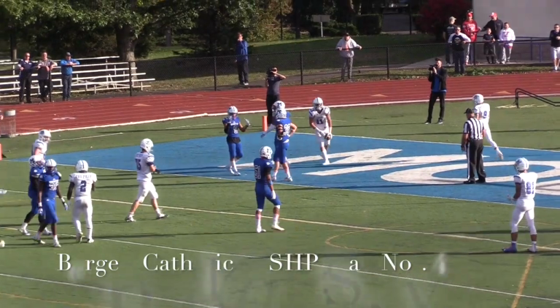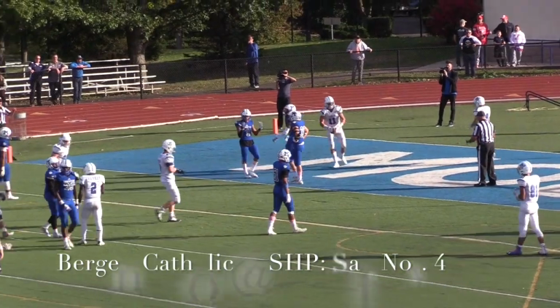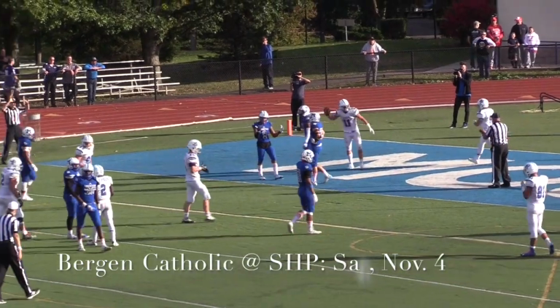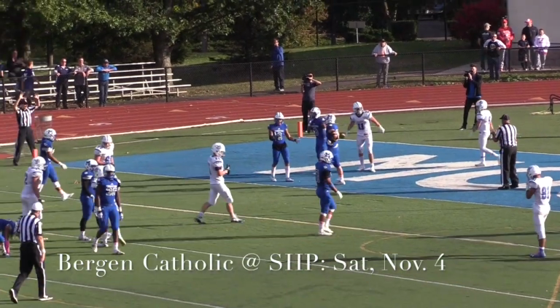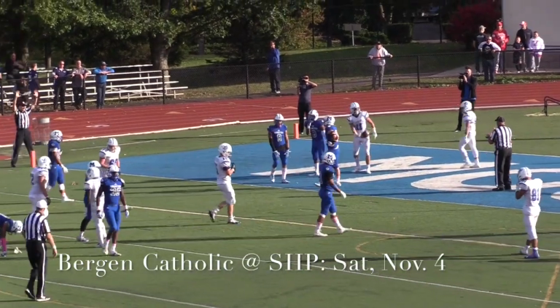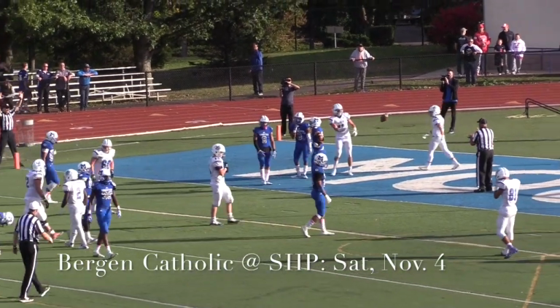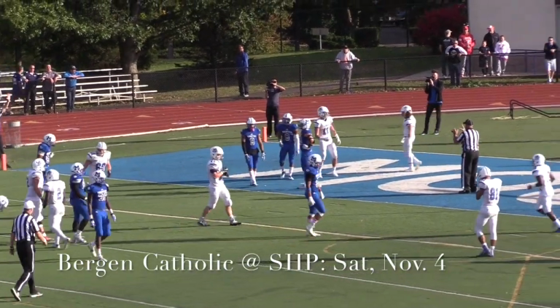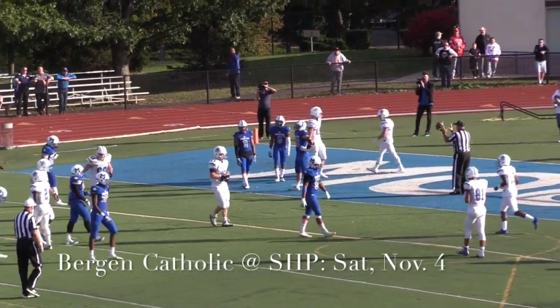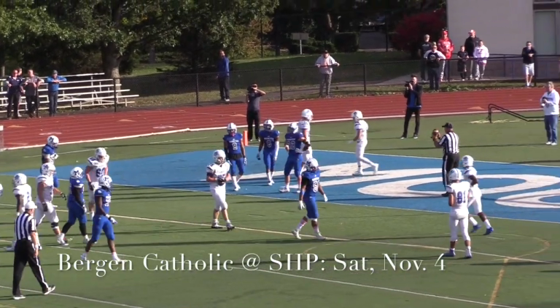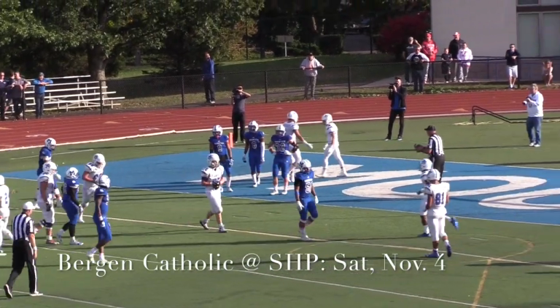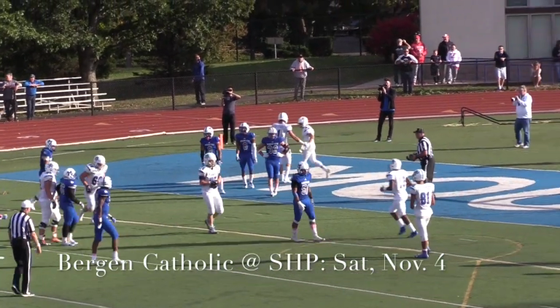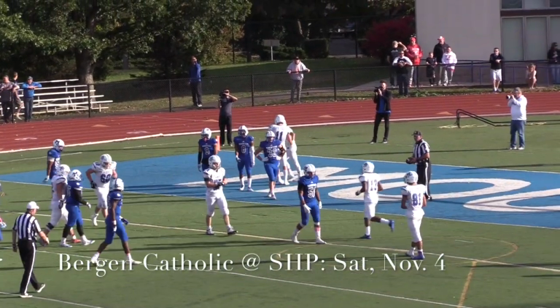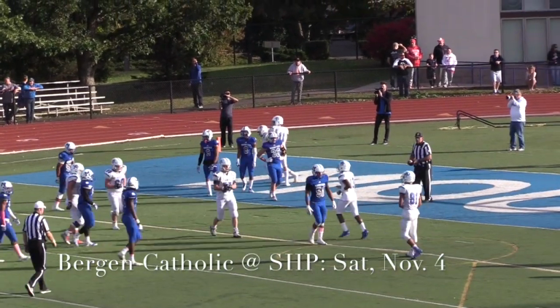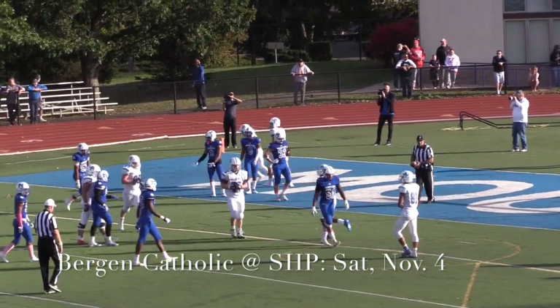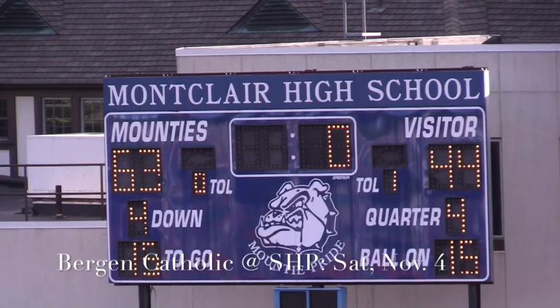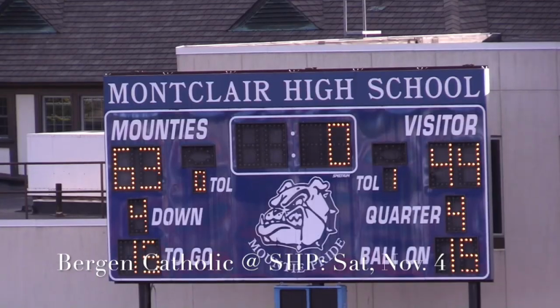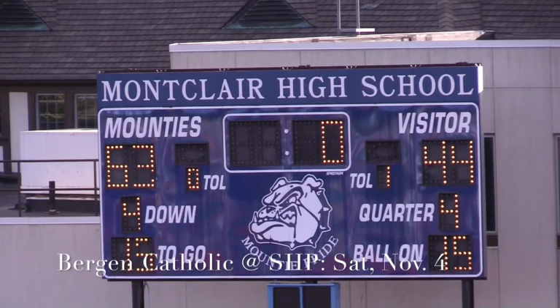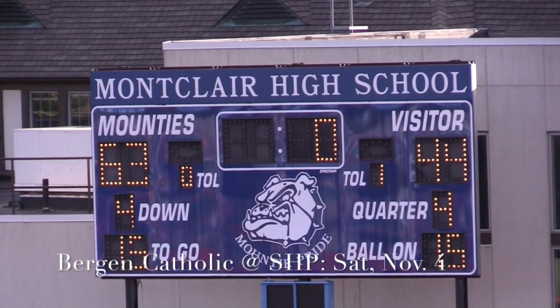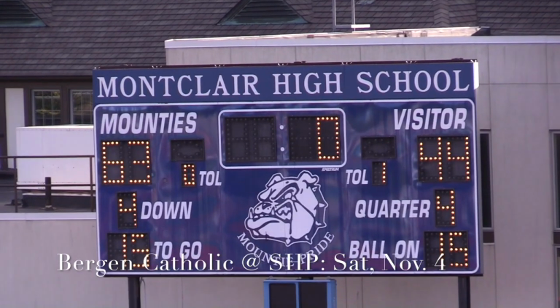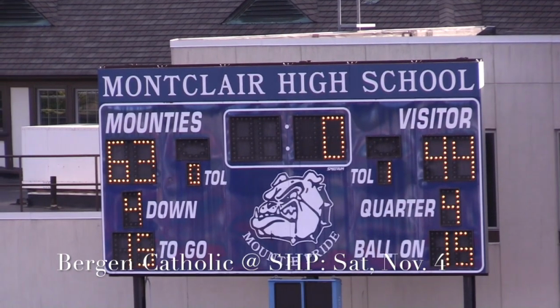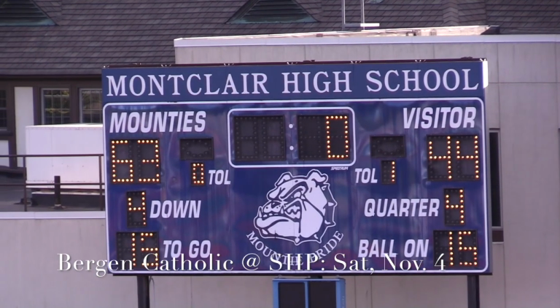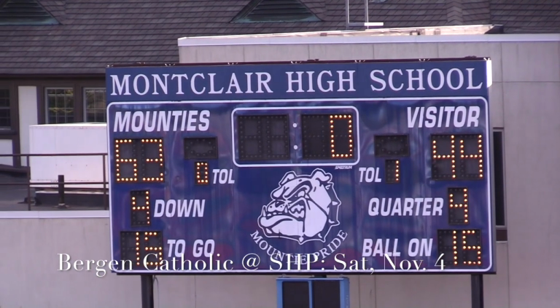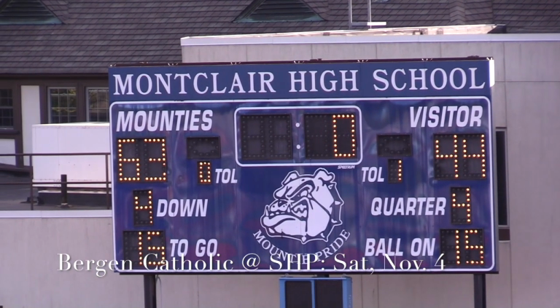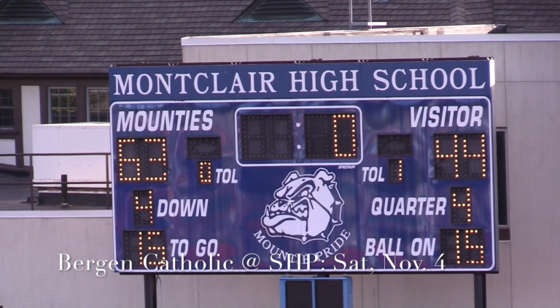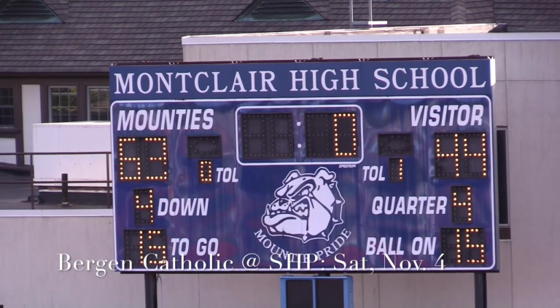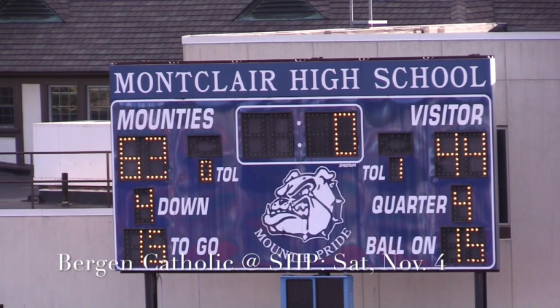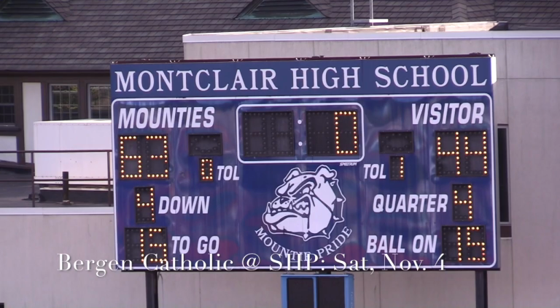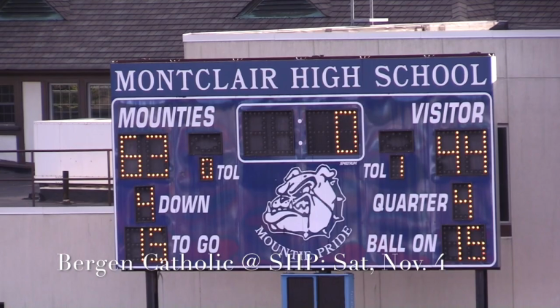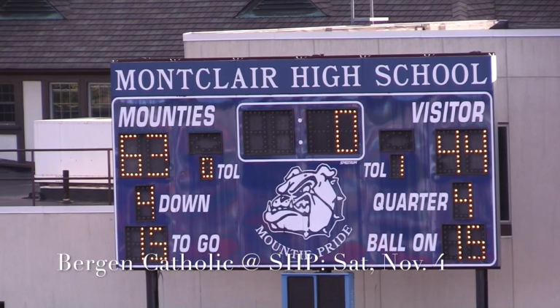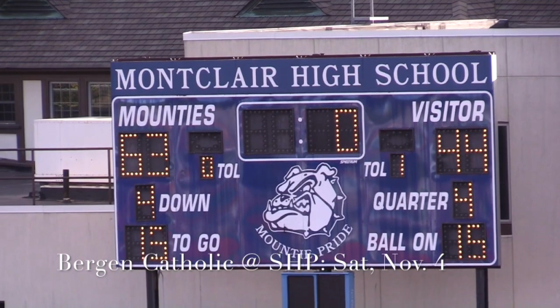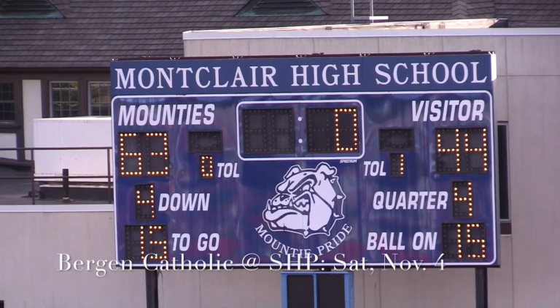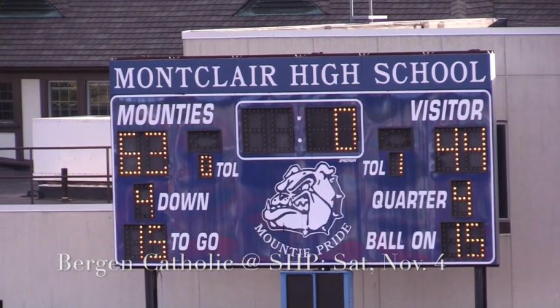Seton Hall will host No. 1 in the state Bergen Catholic next Saturday, November 4th at 2 p.m. in West Orange.